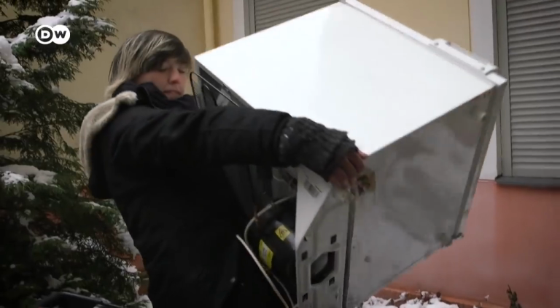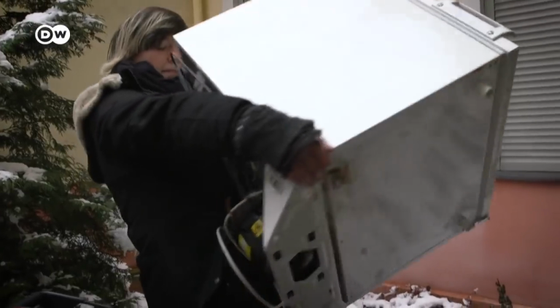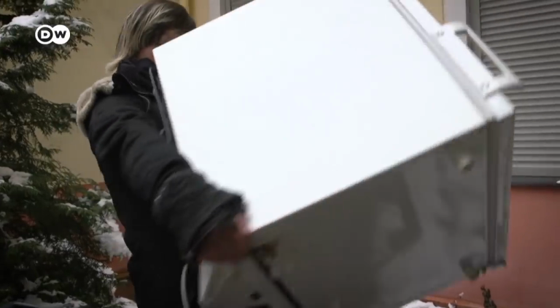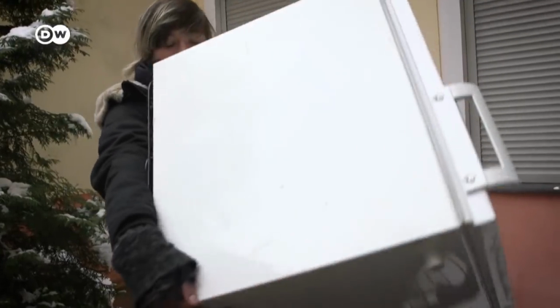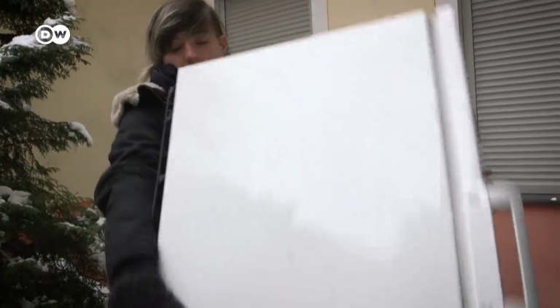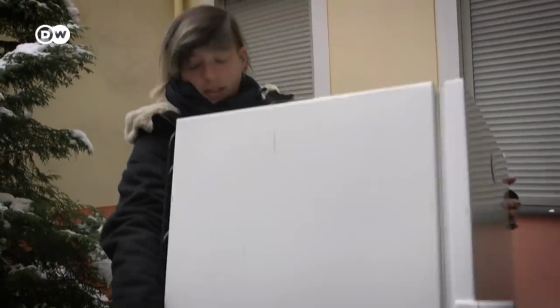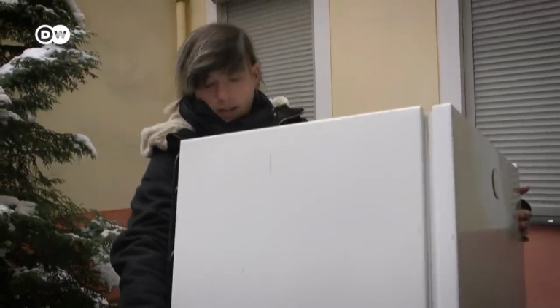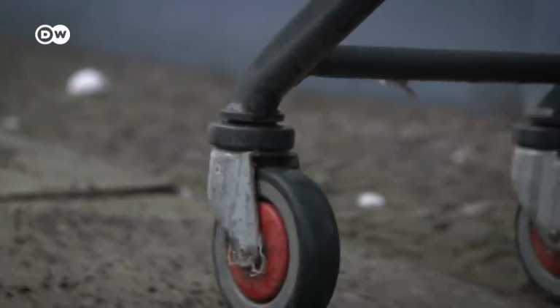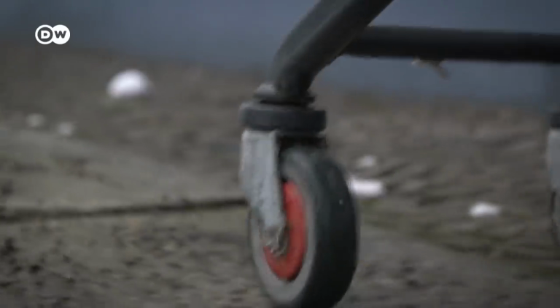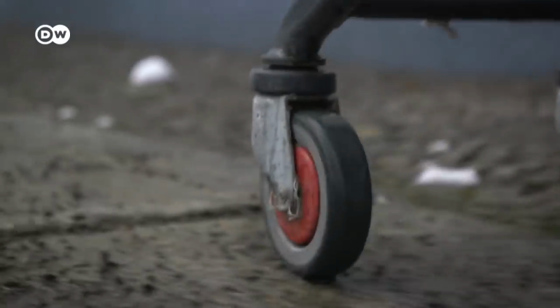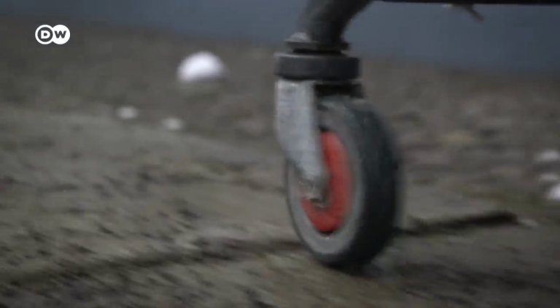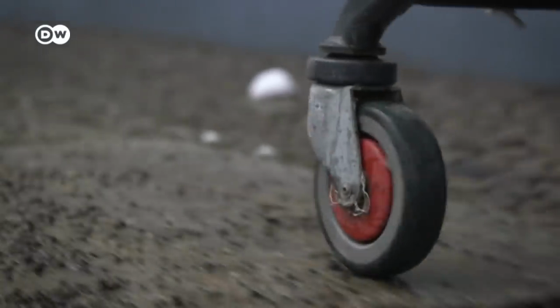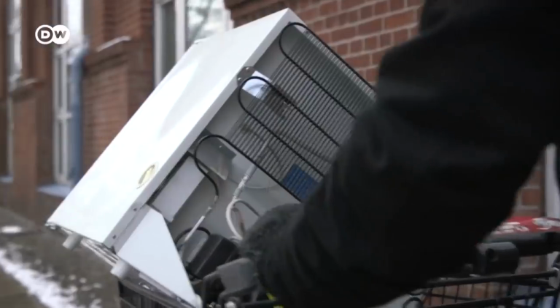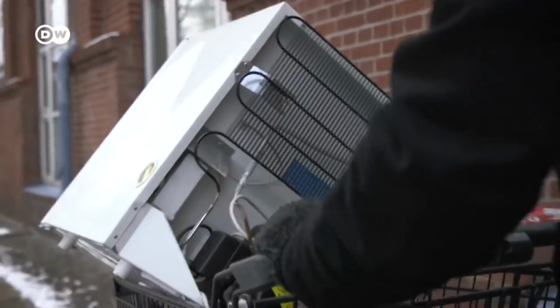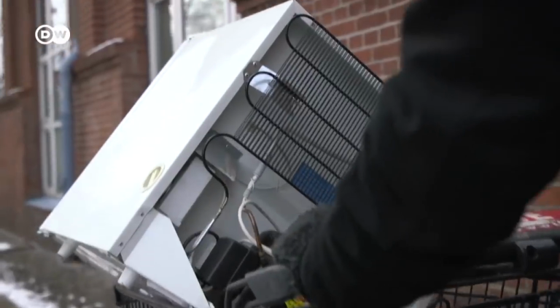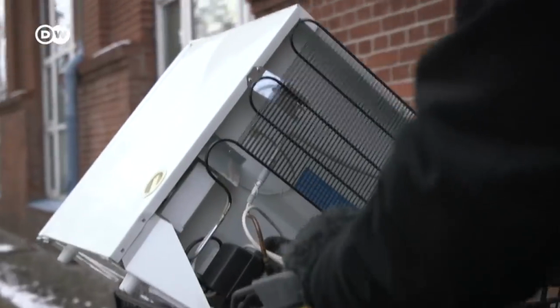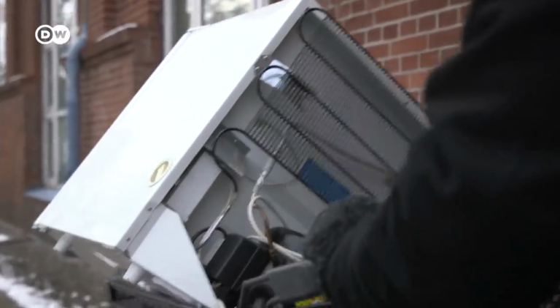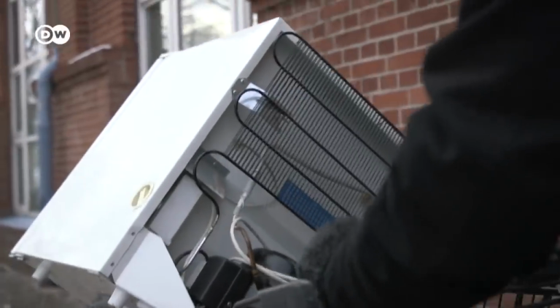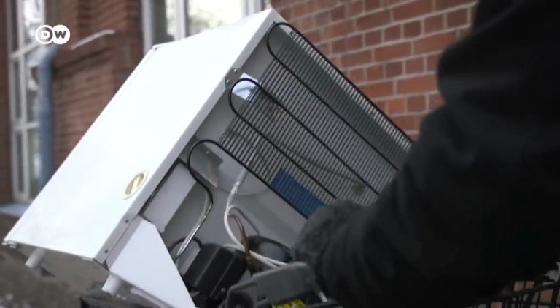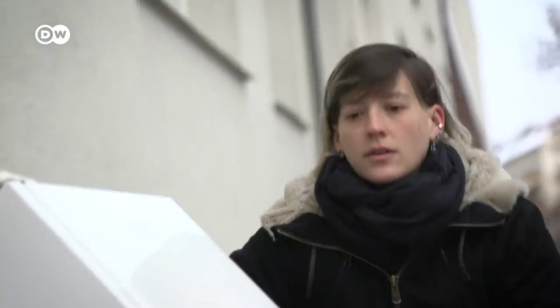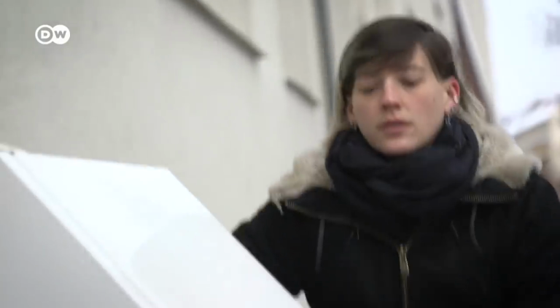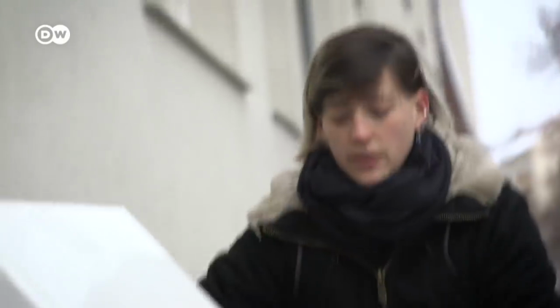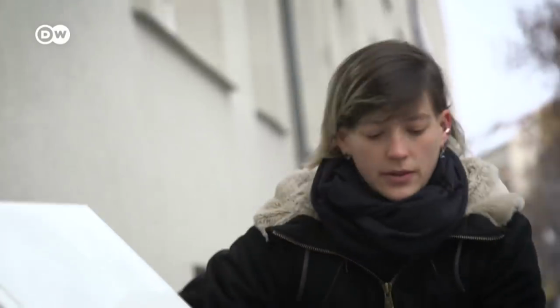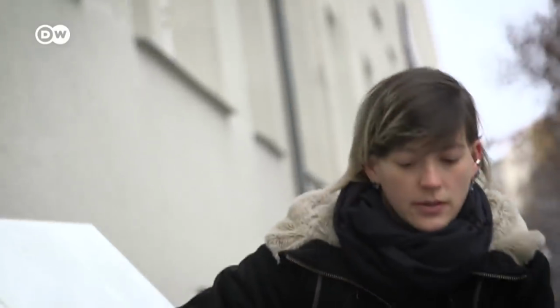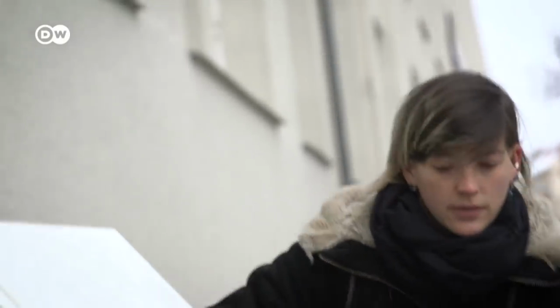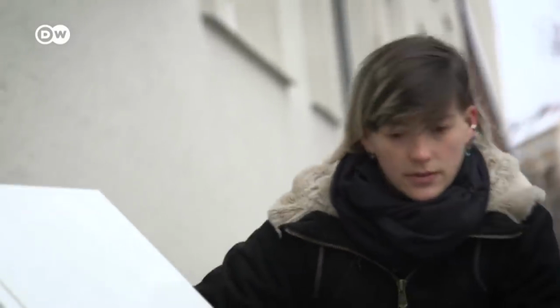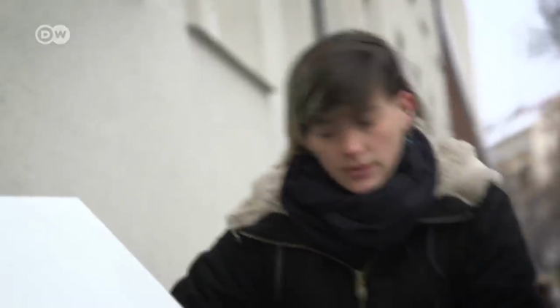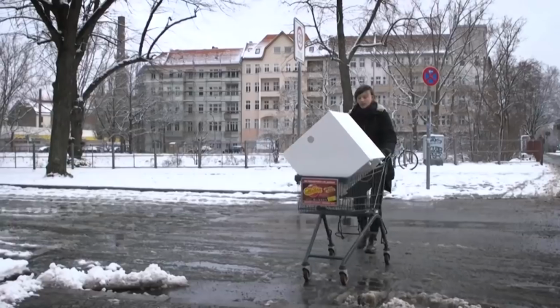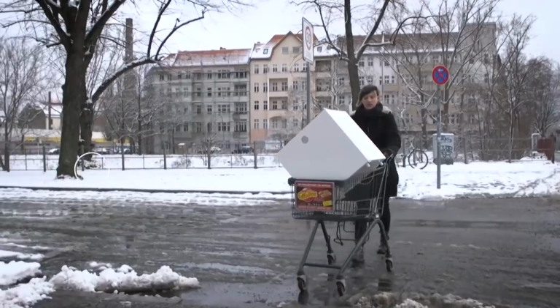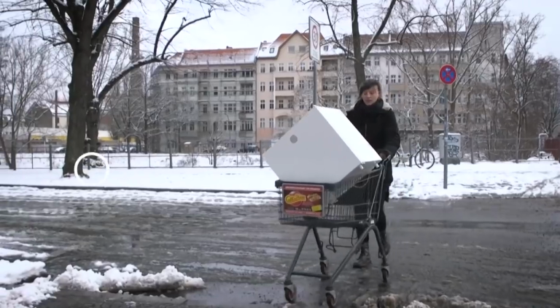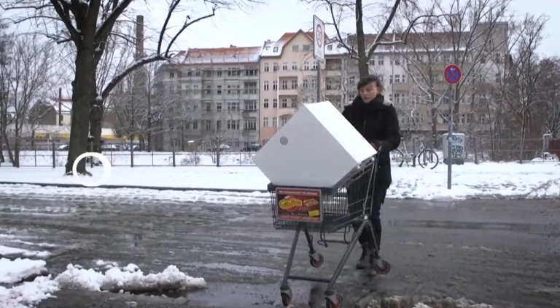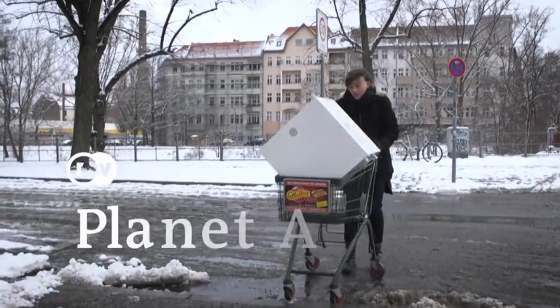So what's the correct way to dispose of an old fridge? And are there any alternatives to these secret climate killers? Let's find out.